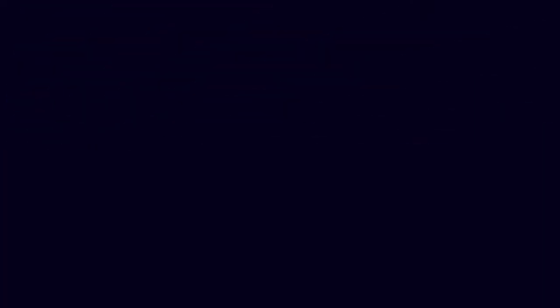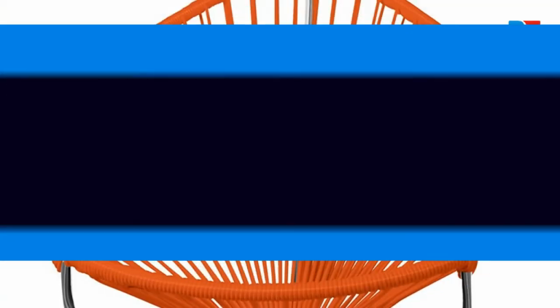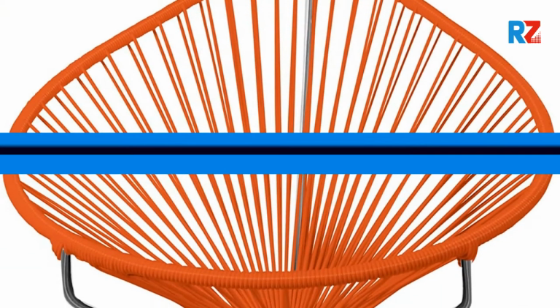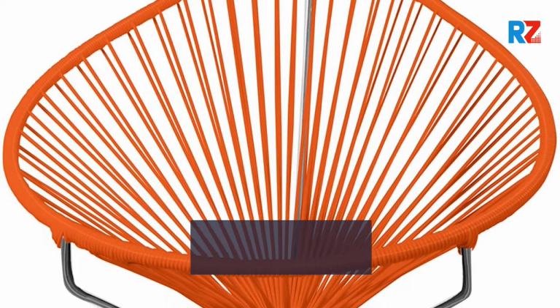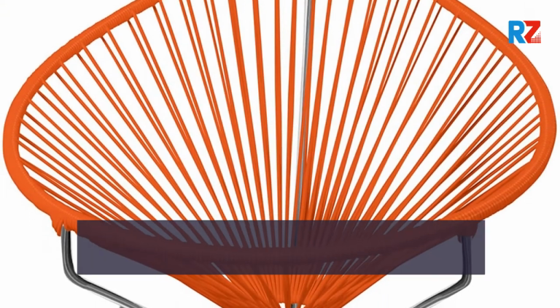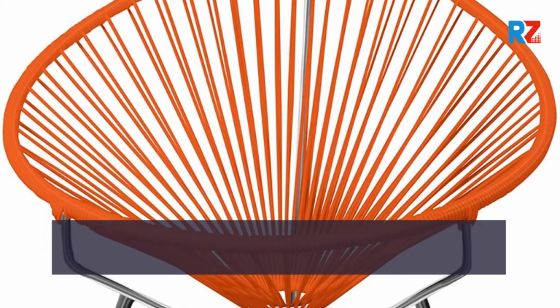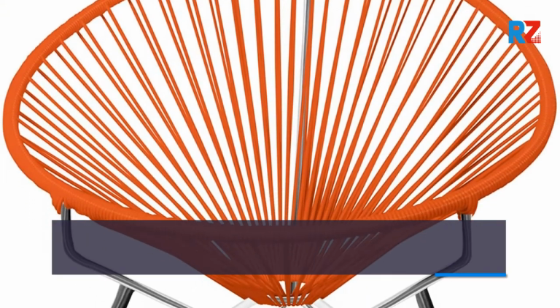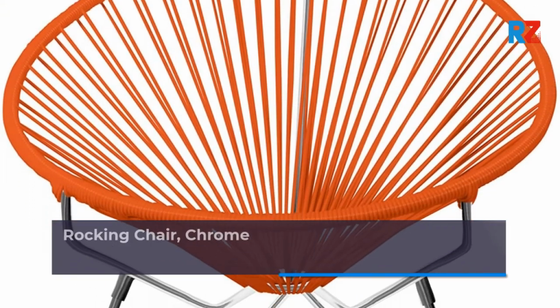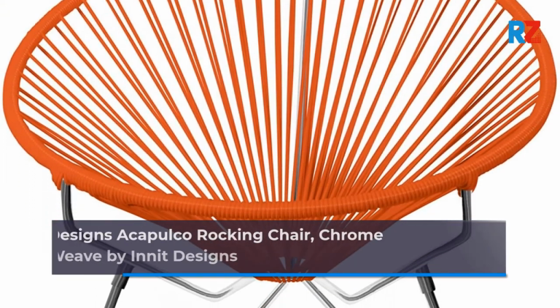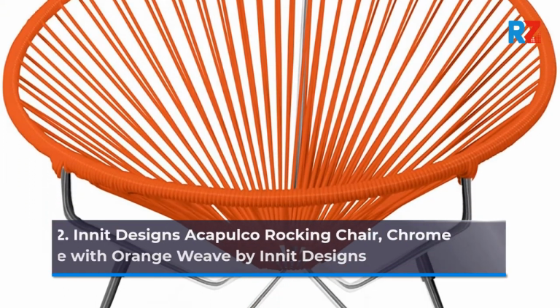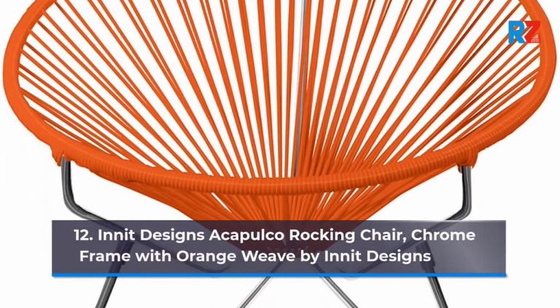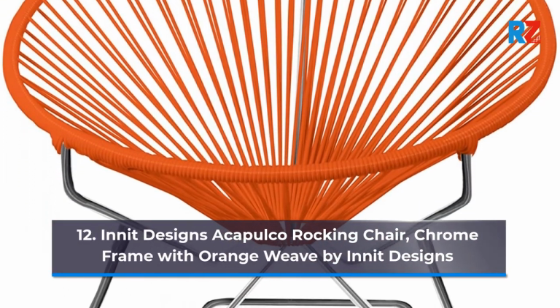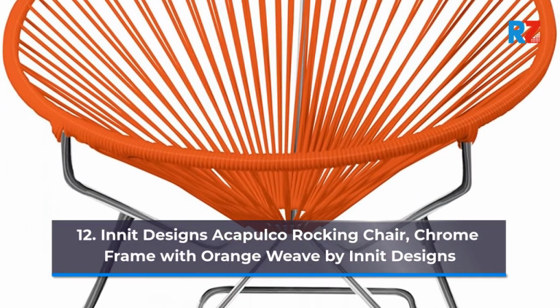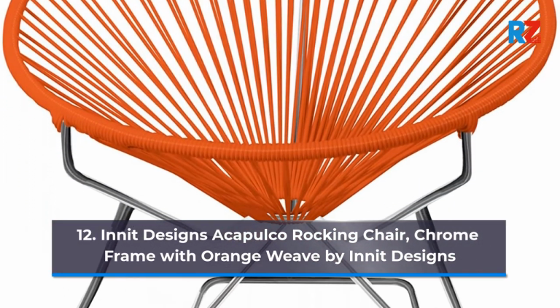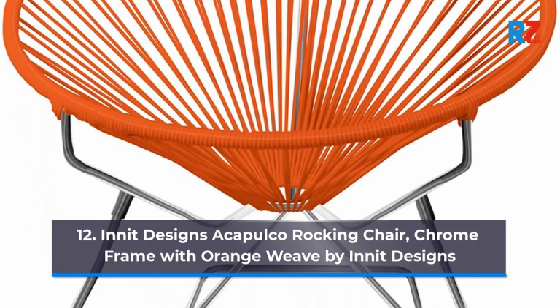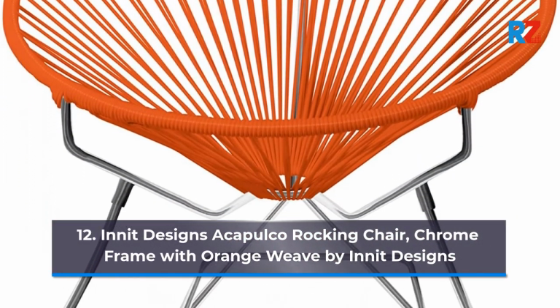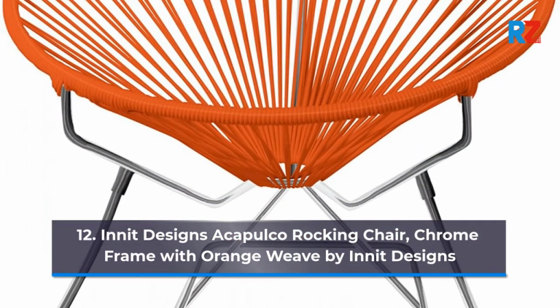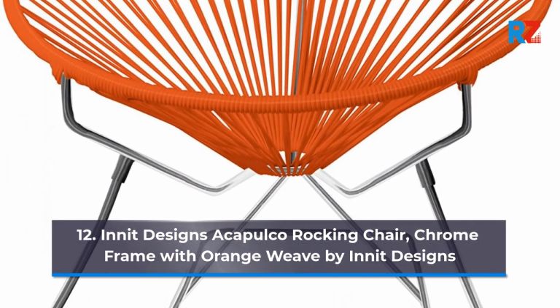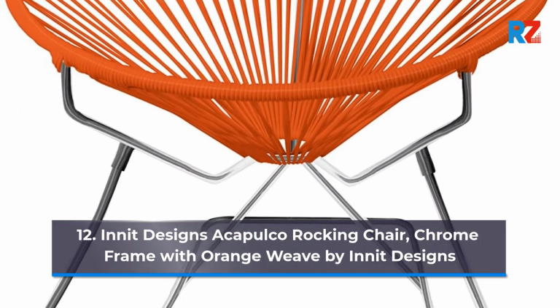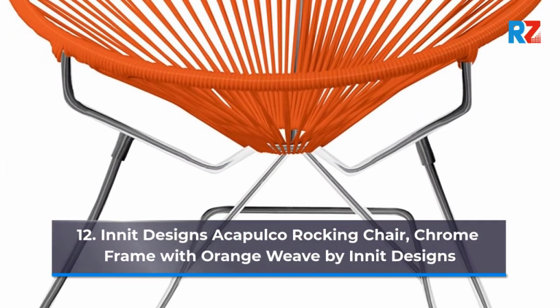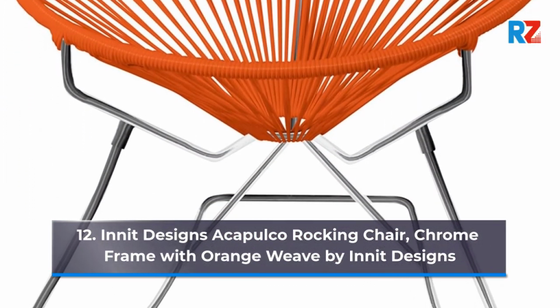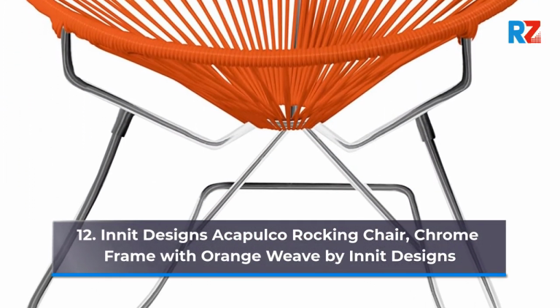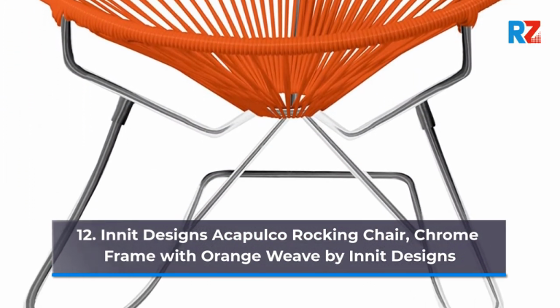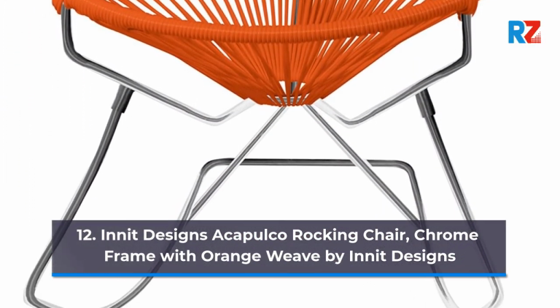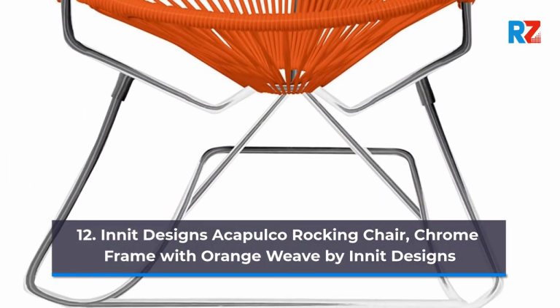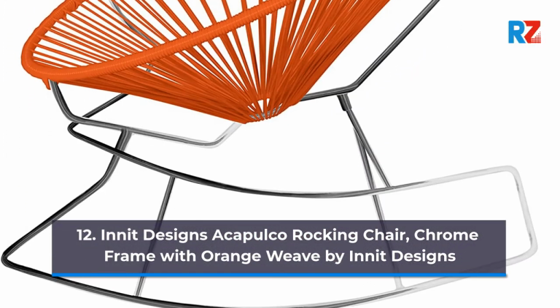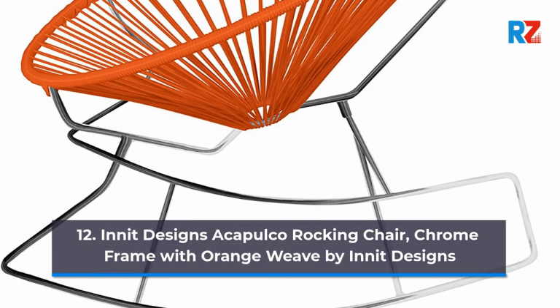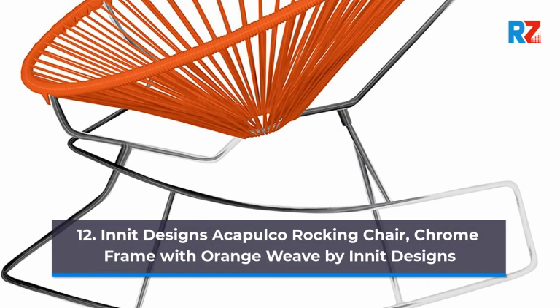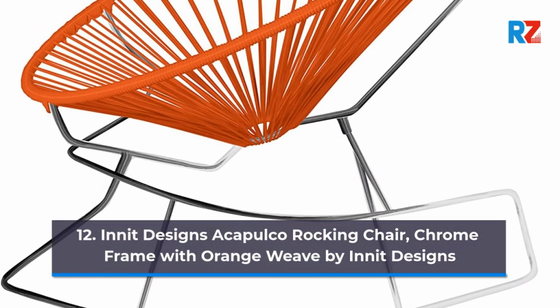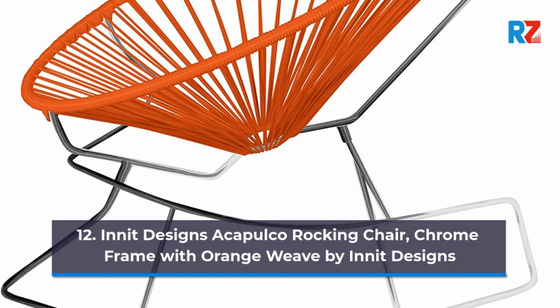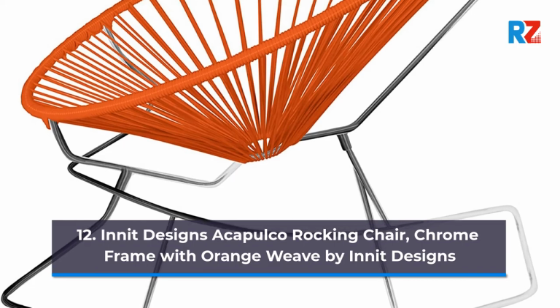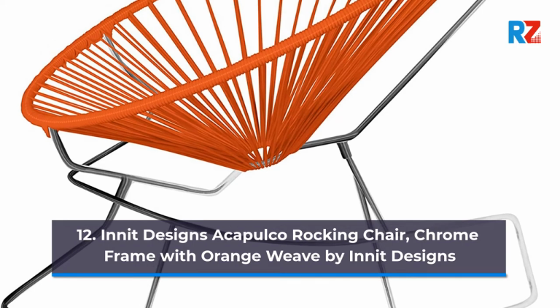12. In-It Designs Acapulco Rocking Chair, Chrome Frame with Orange Weave by In-It Designs.